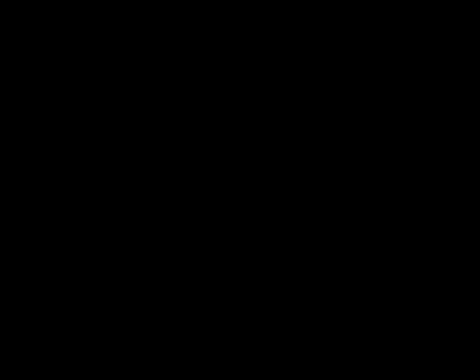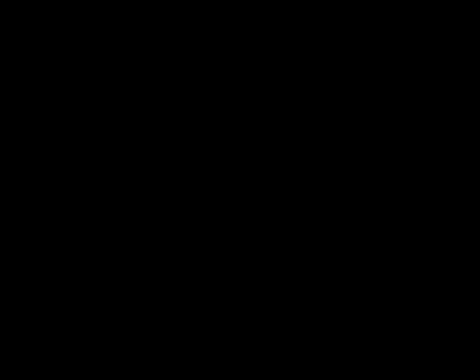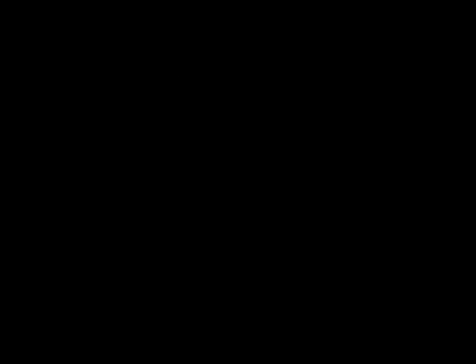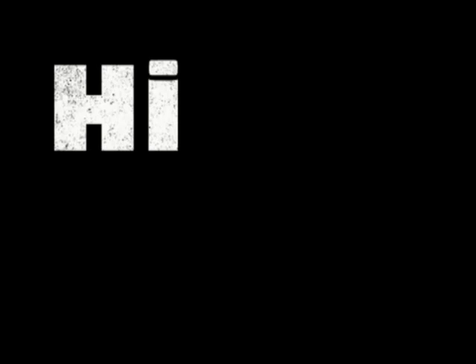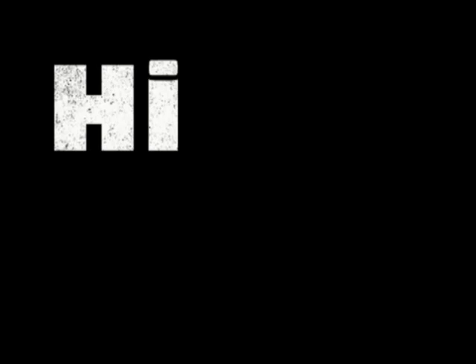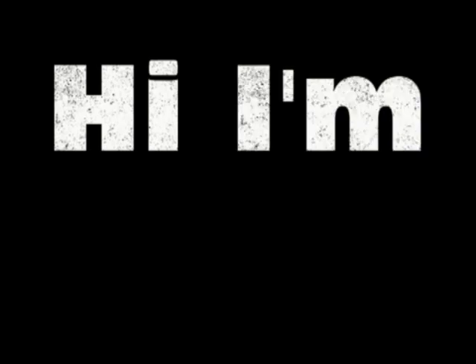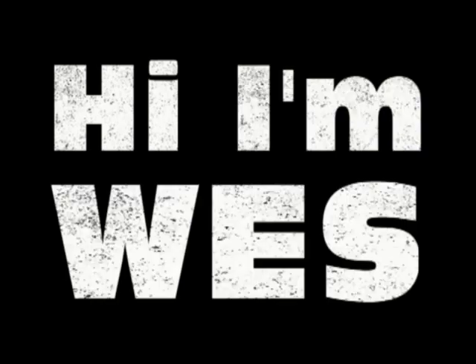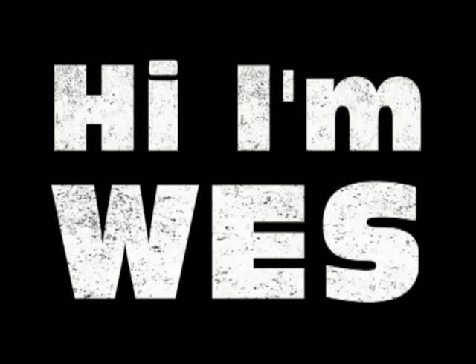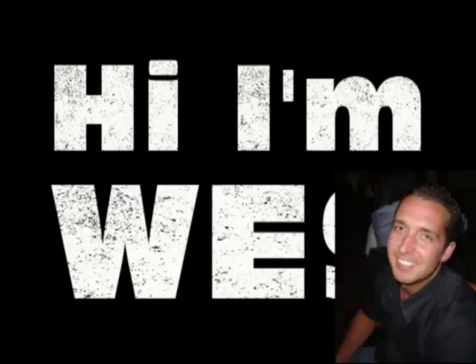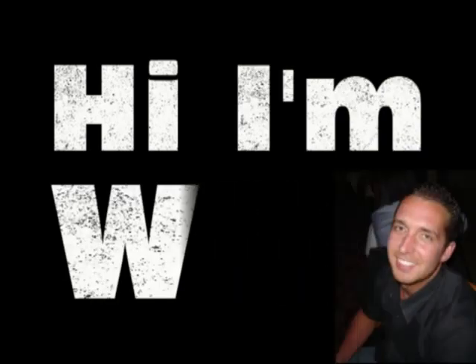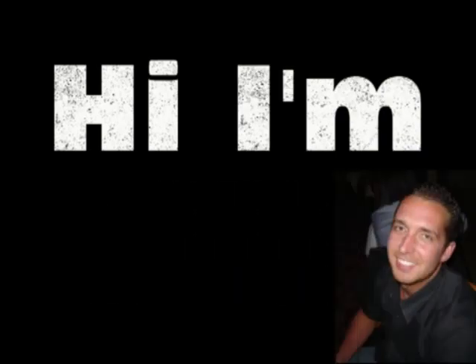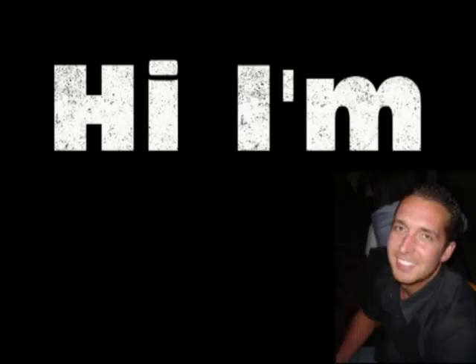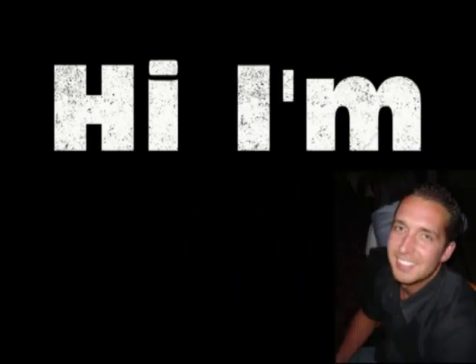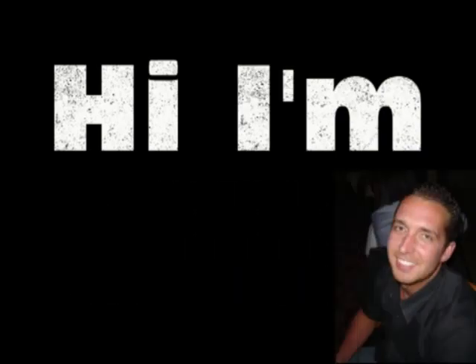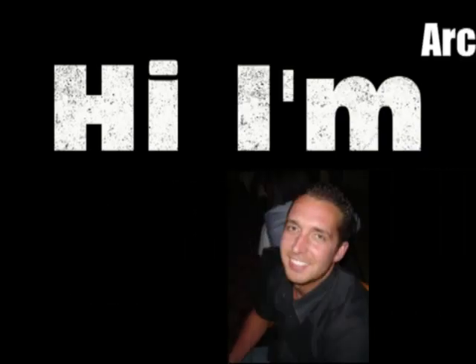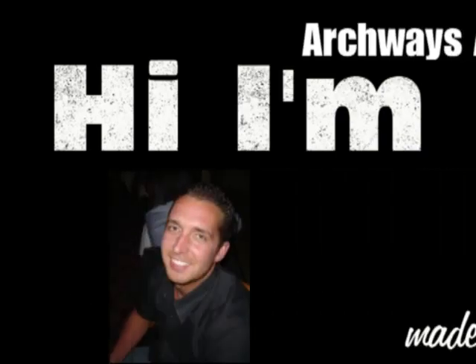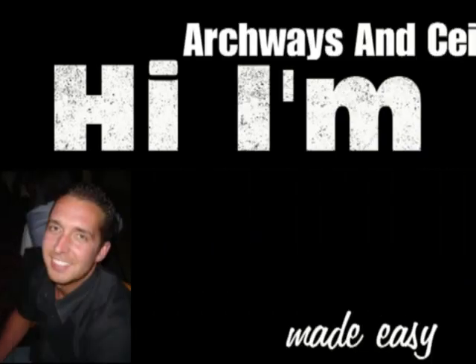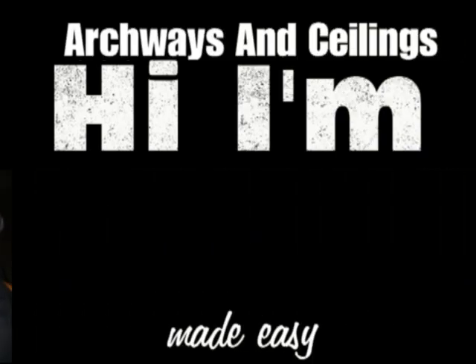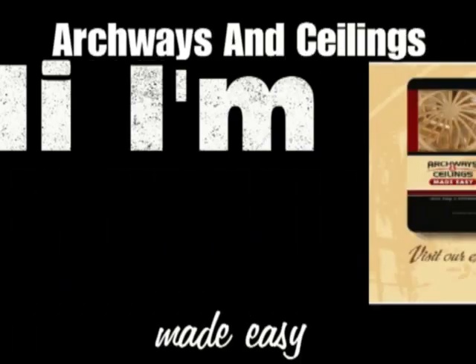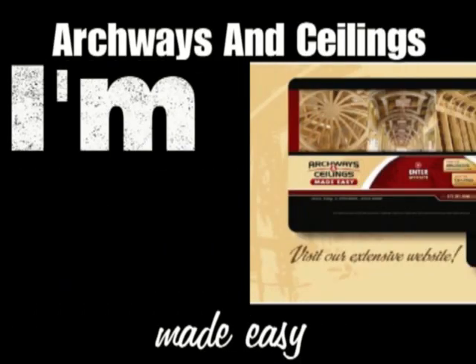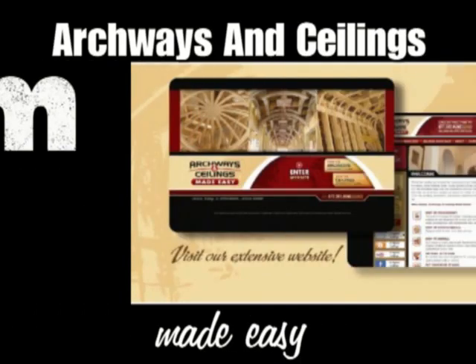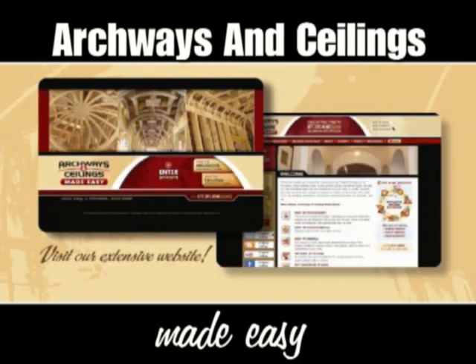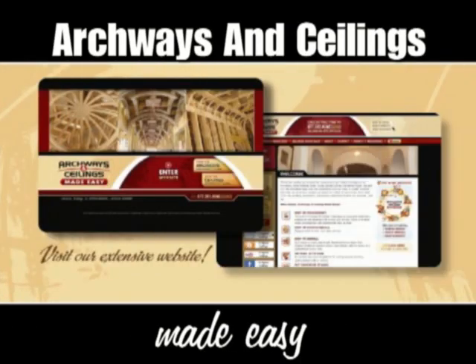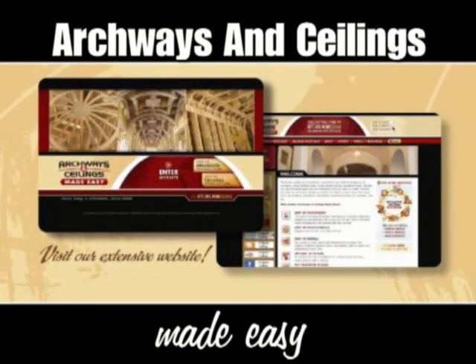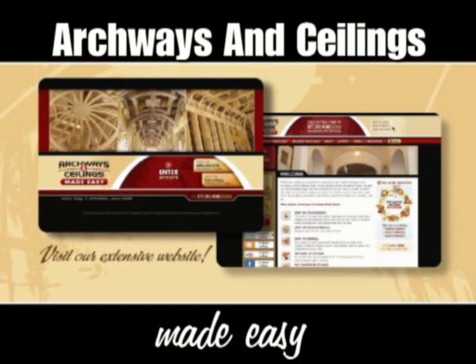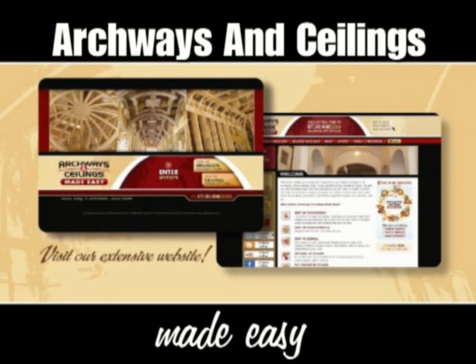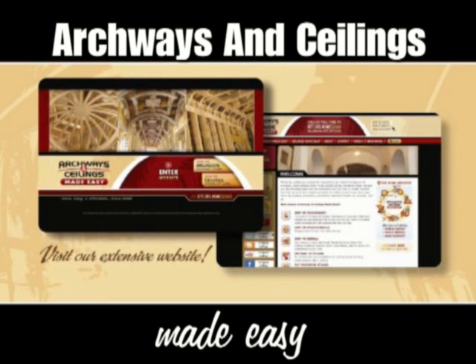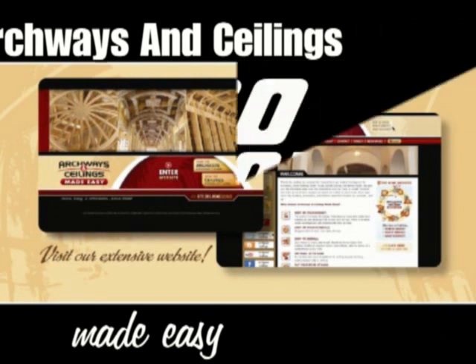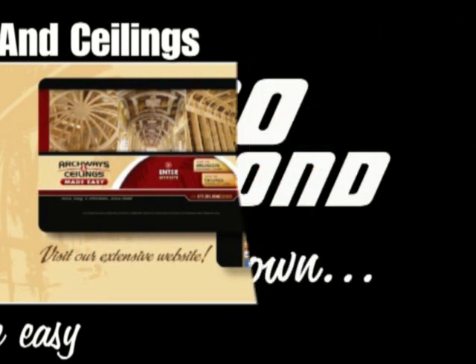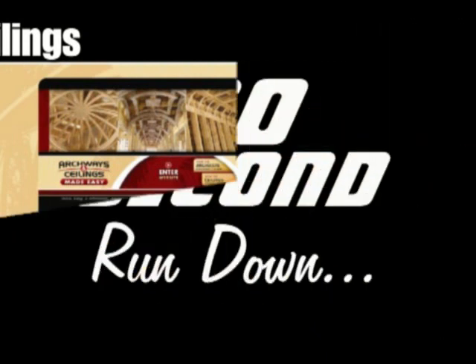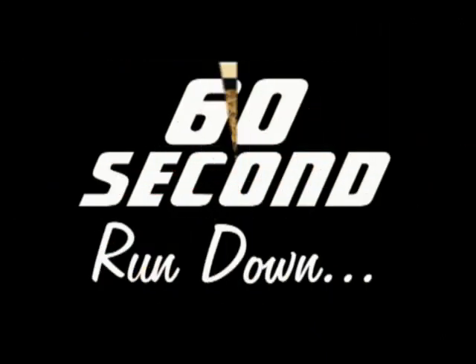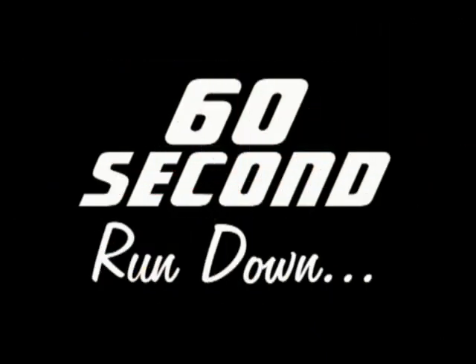Hi, I'm Wes. I'm one of the guys with Archways and Ceilings Made Easy. In the next 60 seconds, I'm going to give you the skinny on what we do.